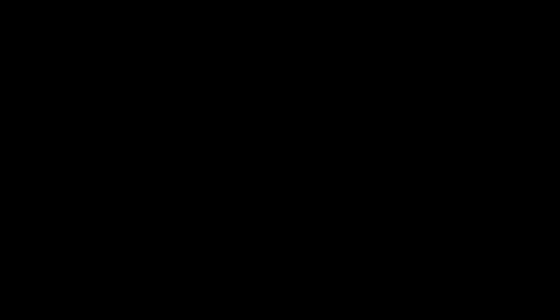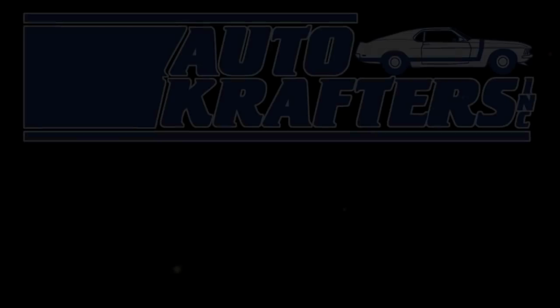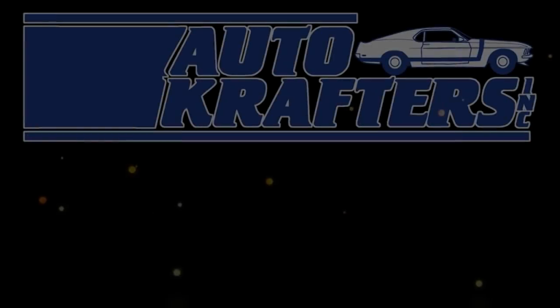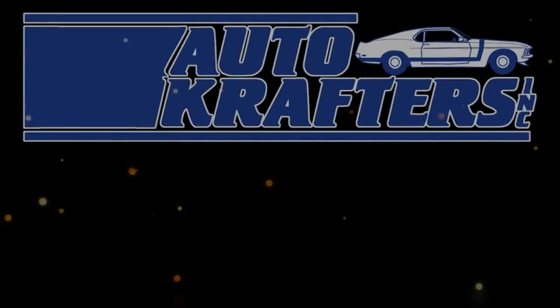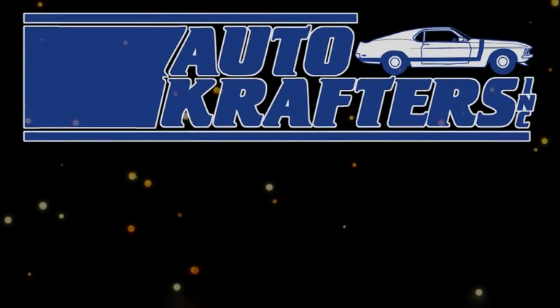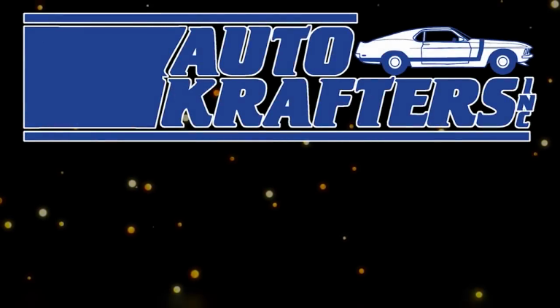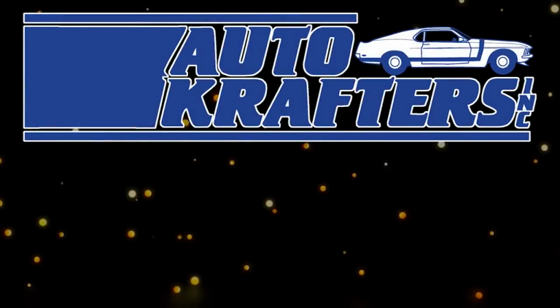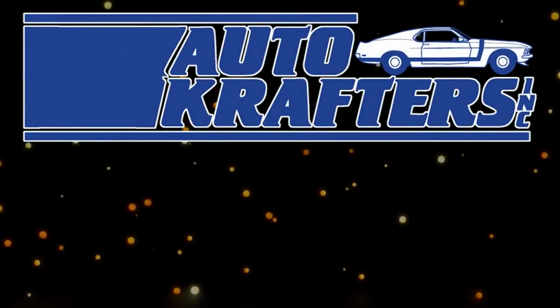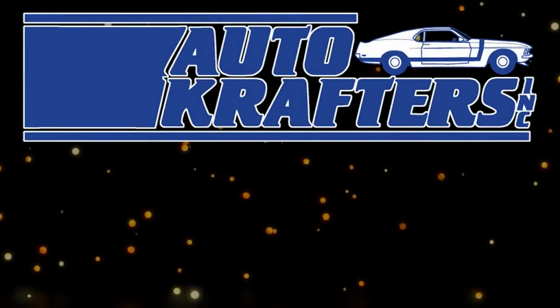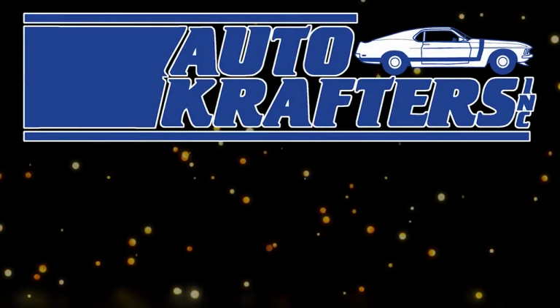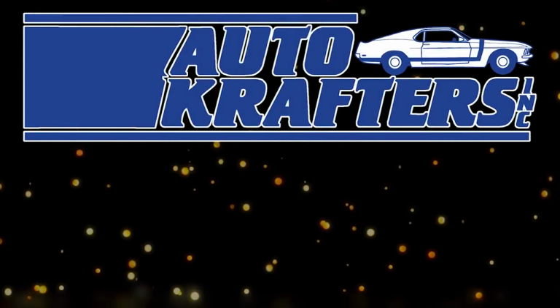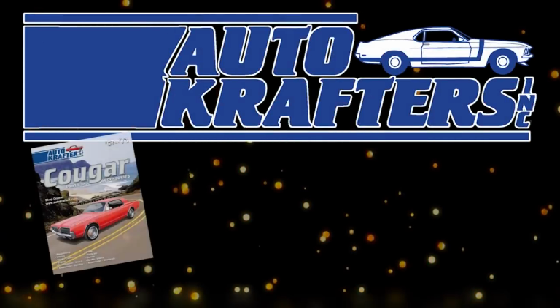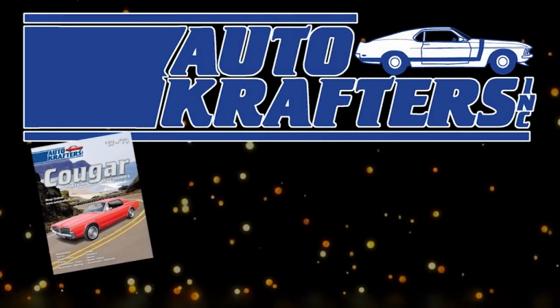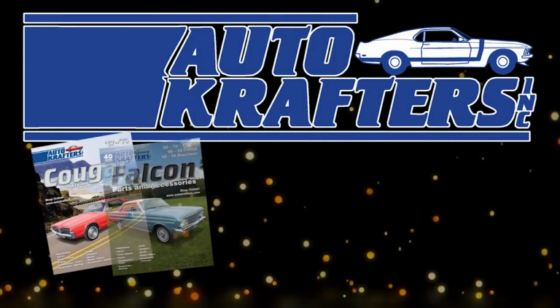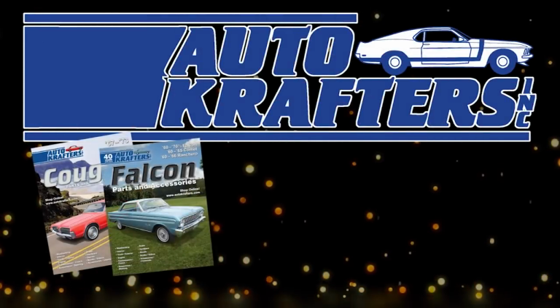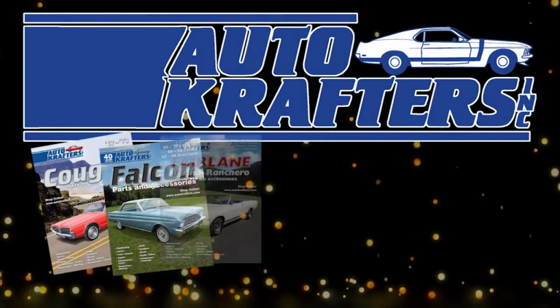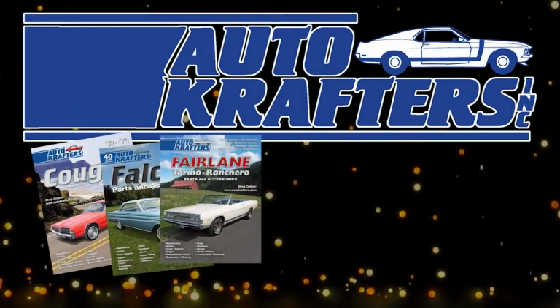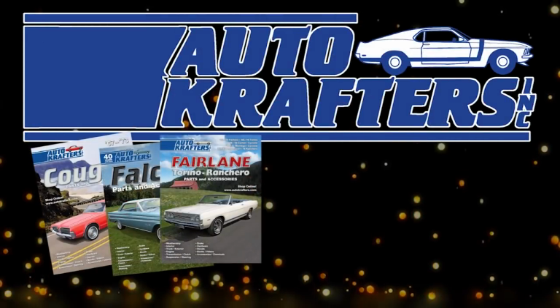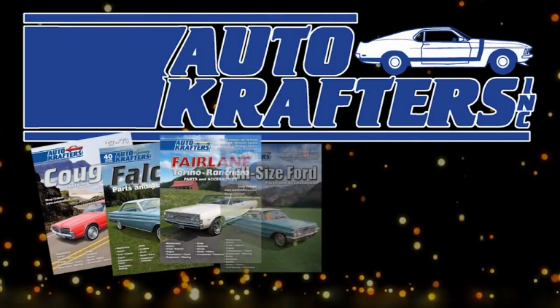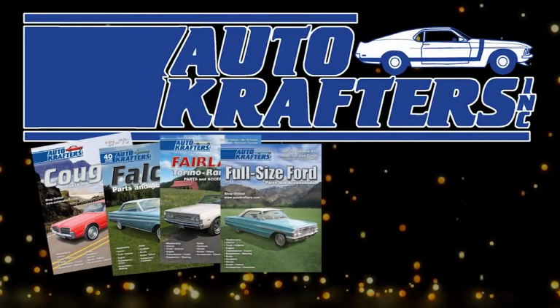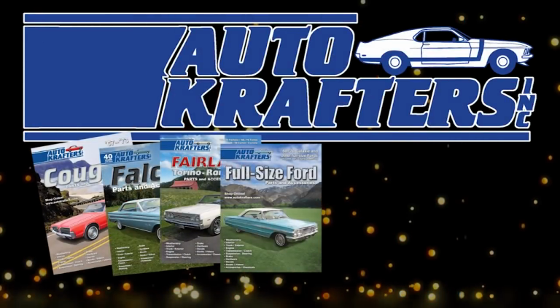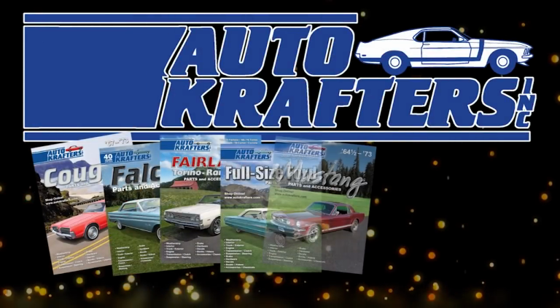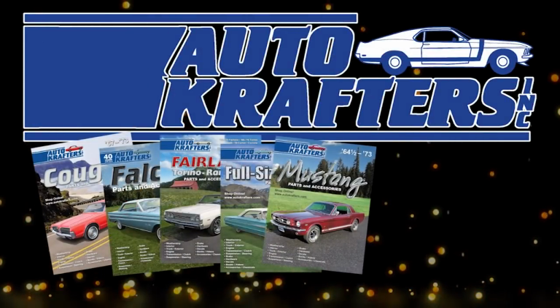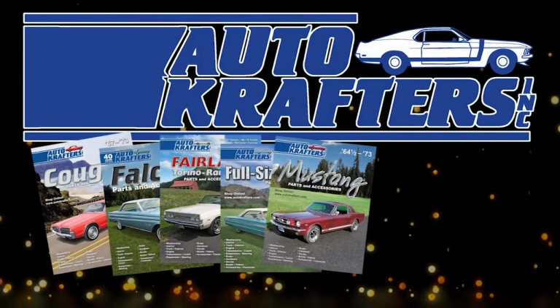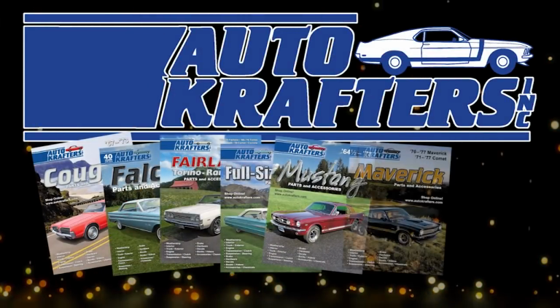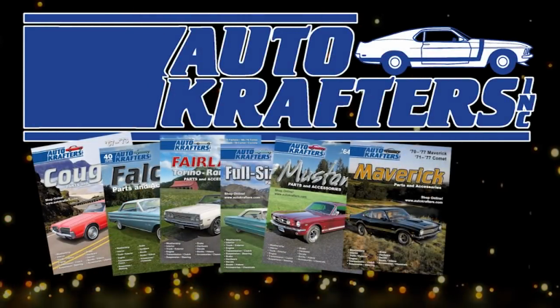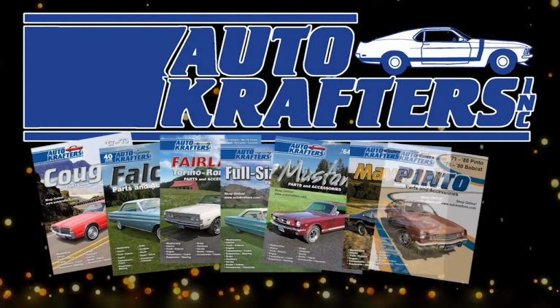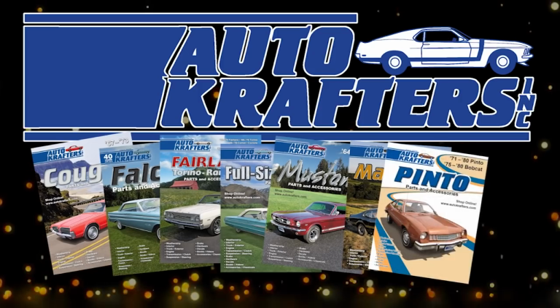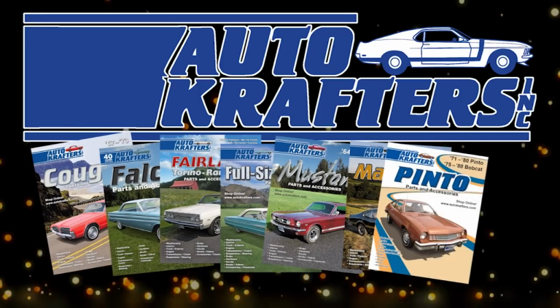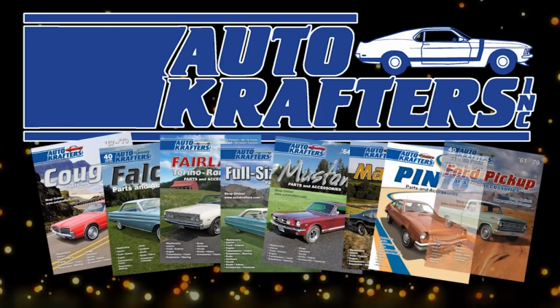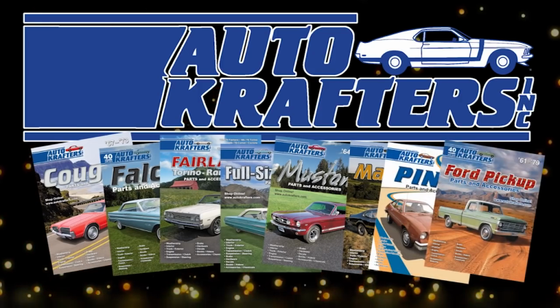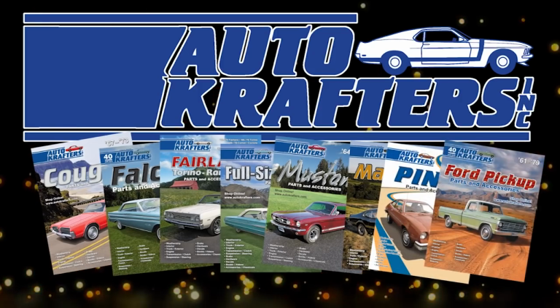Autocrafters — your source for Cougar, Falcon, Fairlane, Fullsize, Mustang, Maverick, Pinto, and Ford Truck.